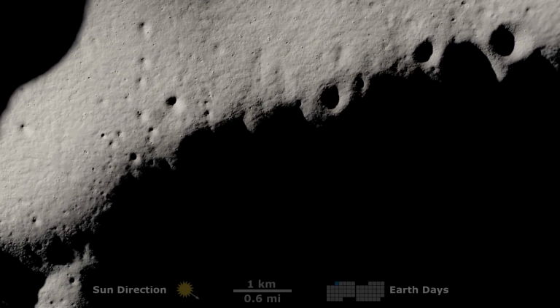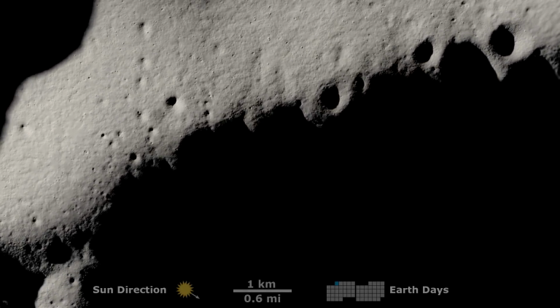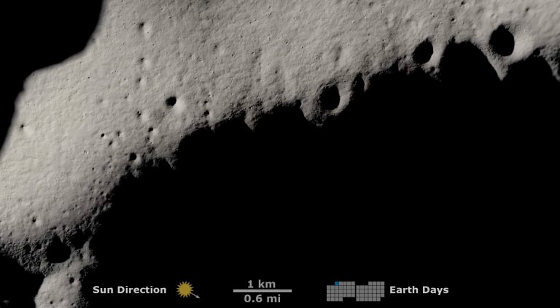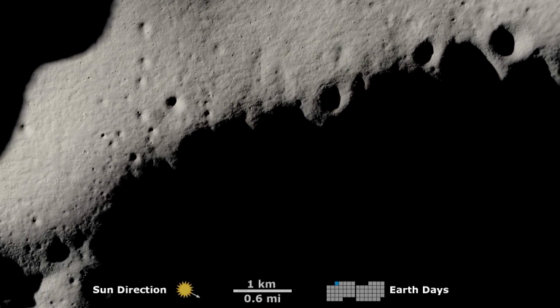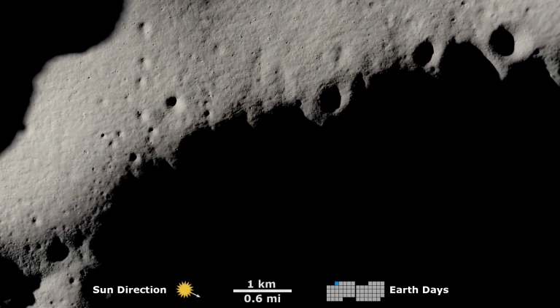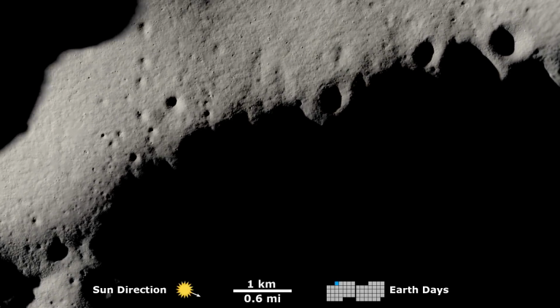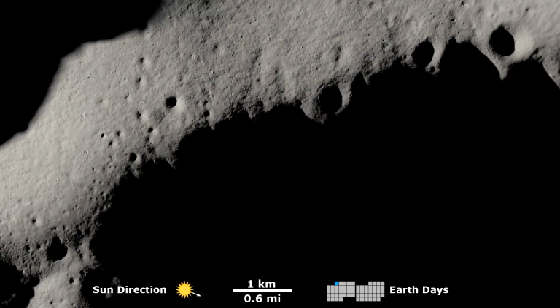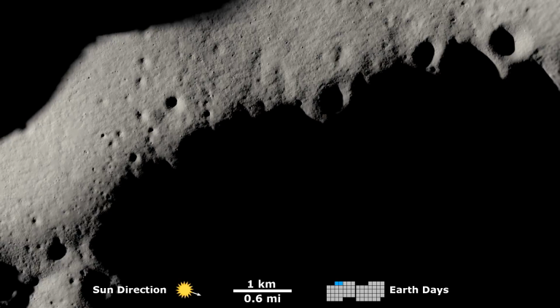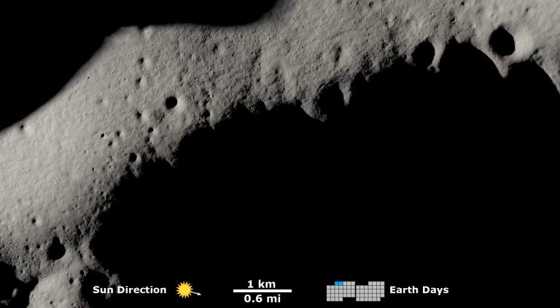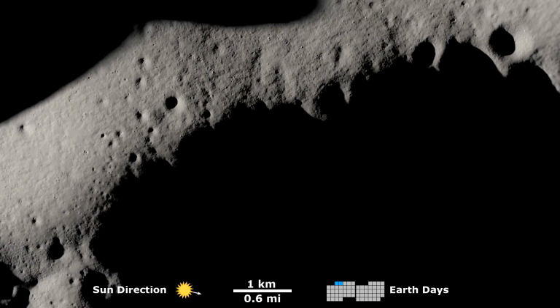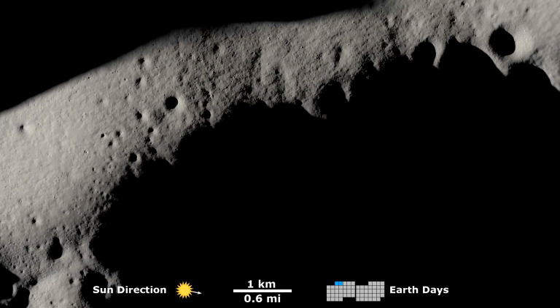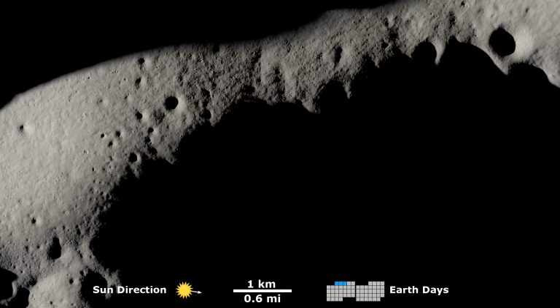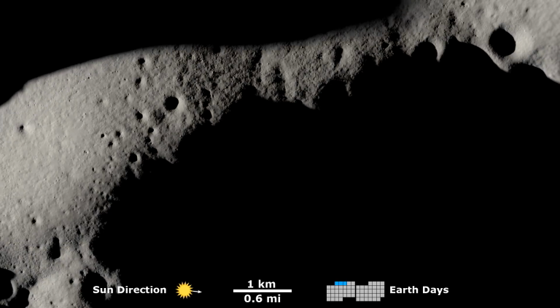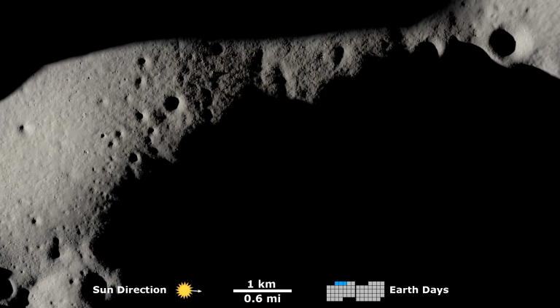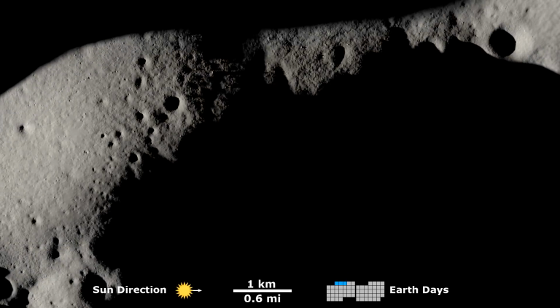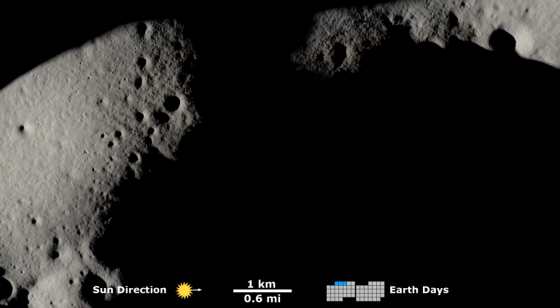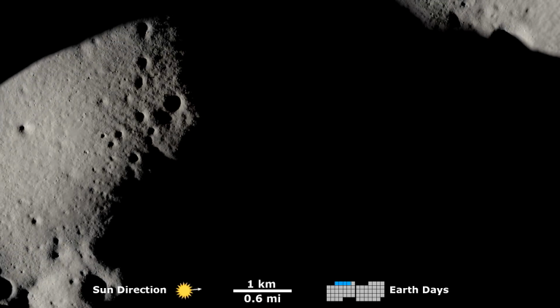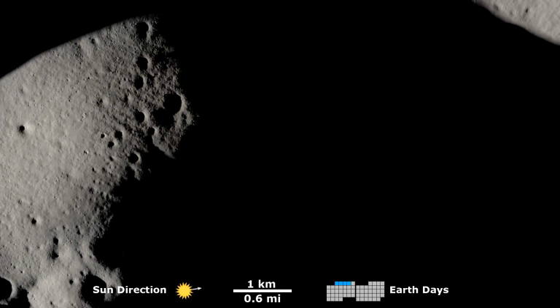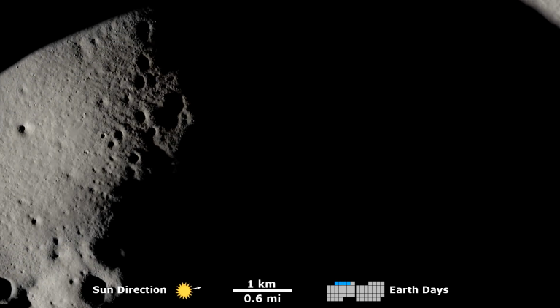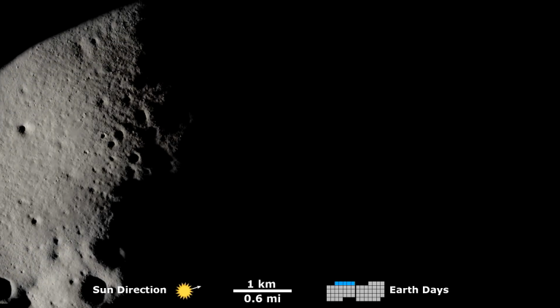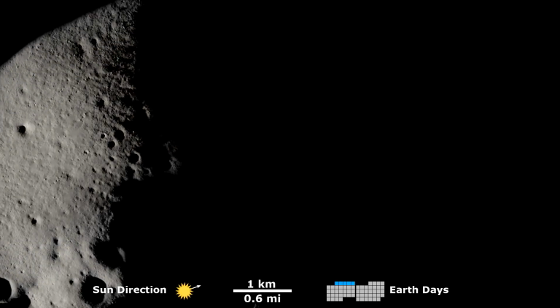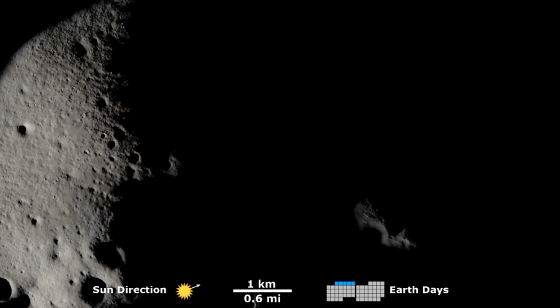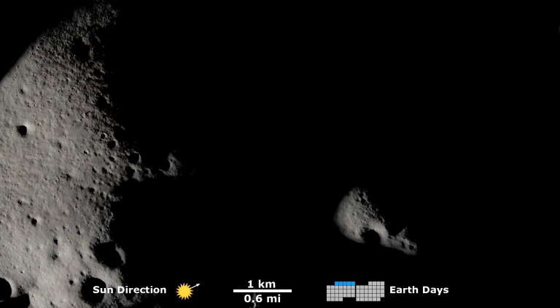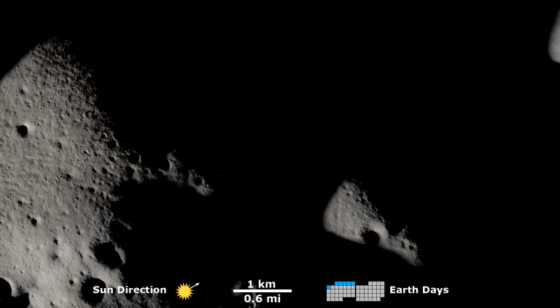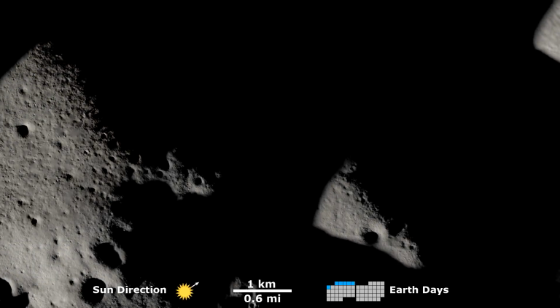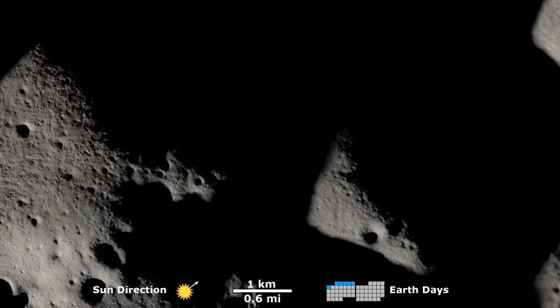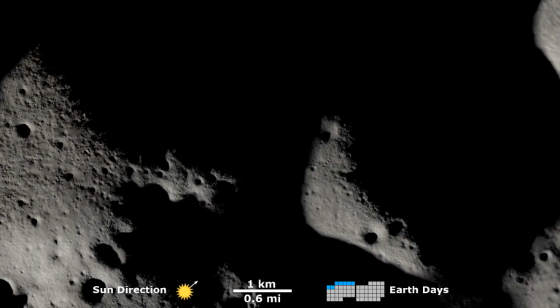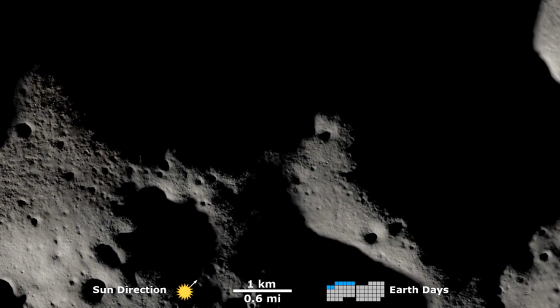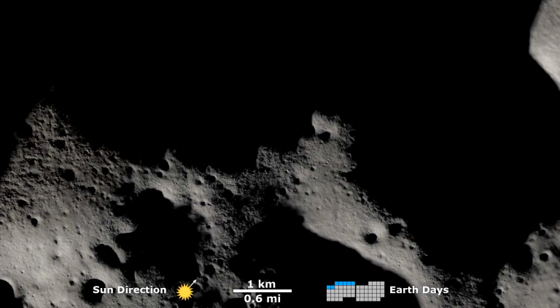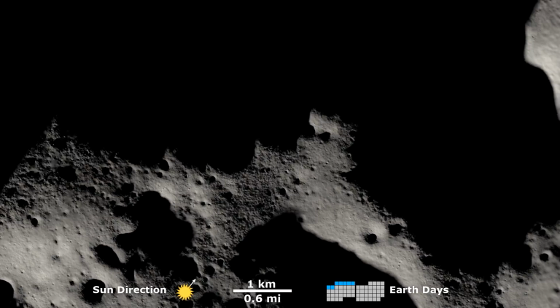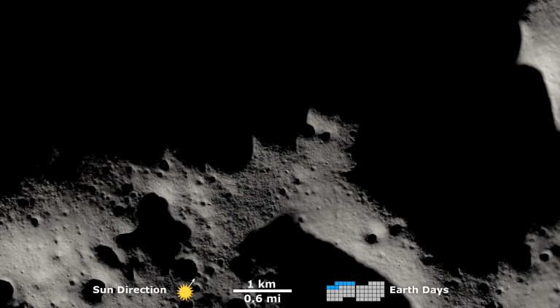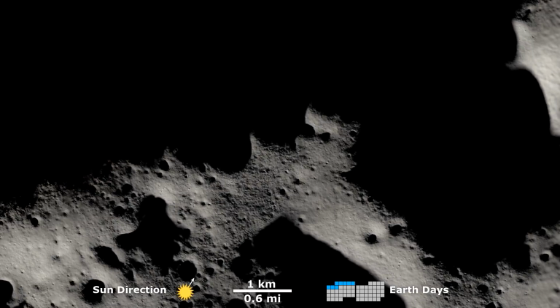Here, we see how the Moon's topography creates areas of shadows over the course of two lunar days, which is equal to two months on Earth.